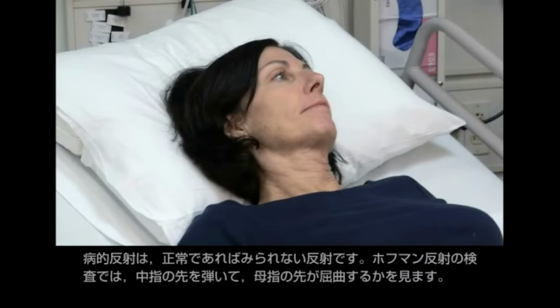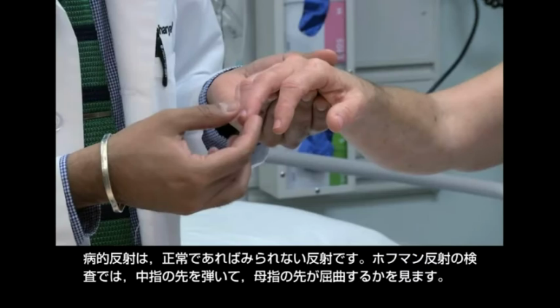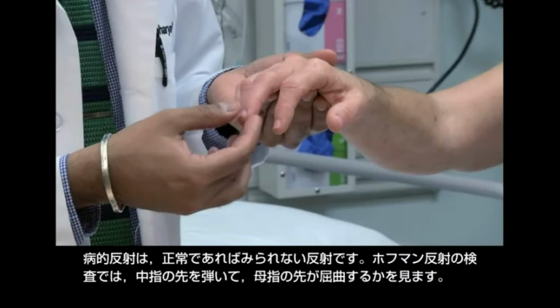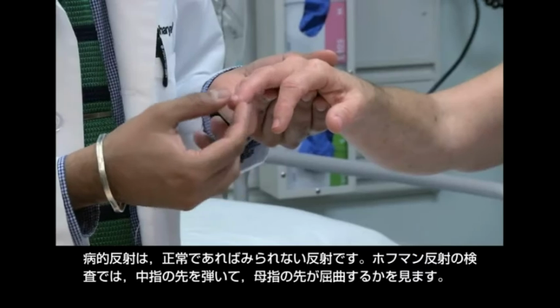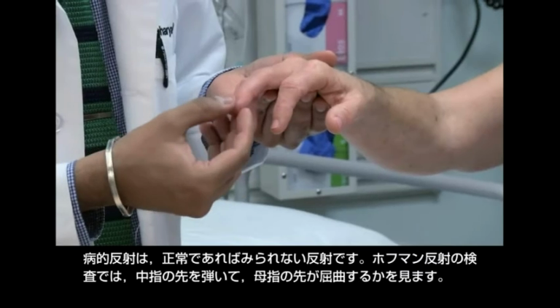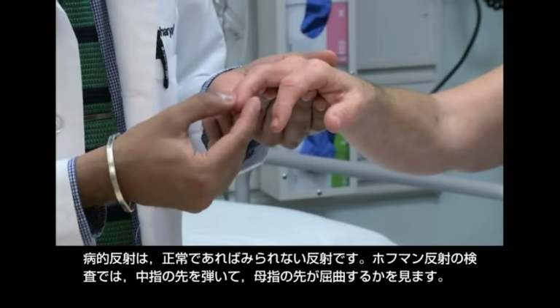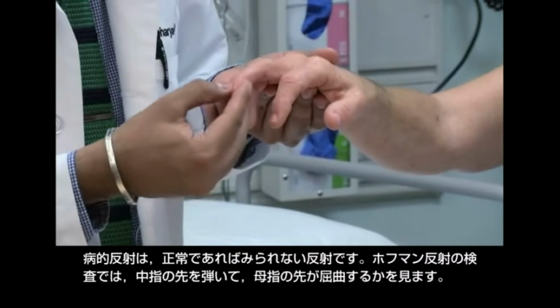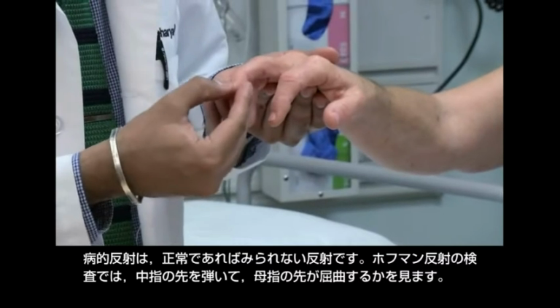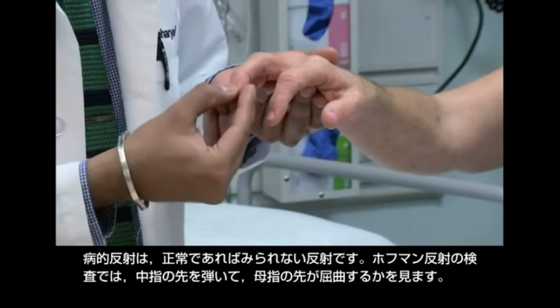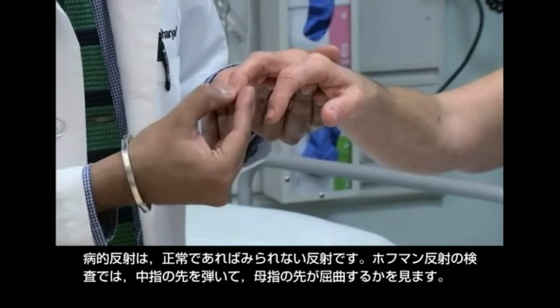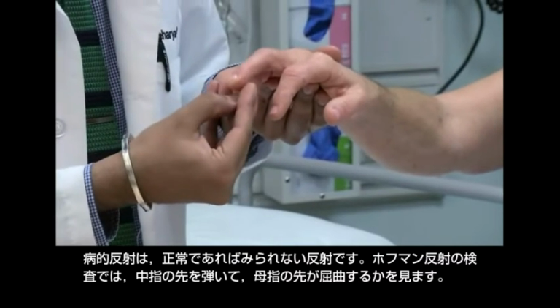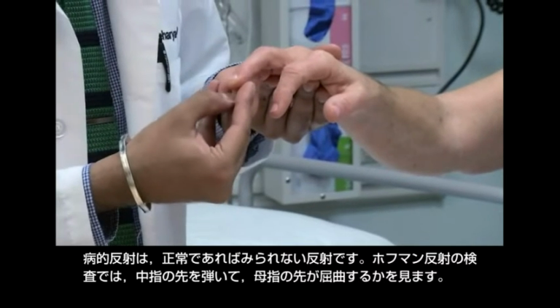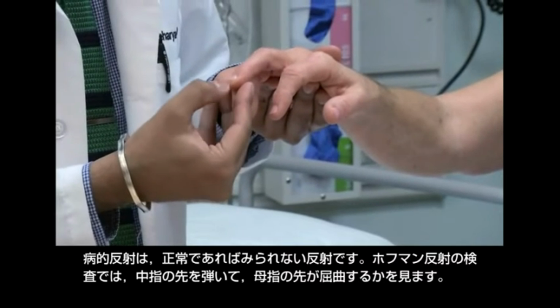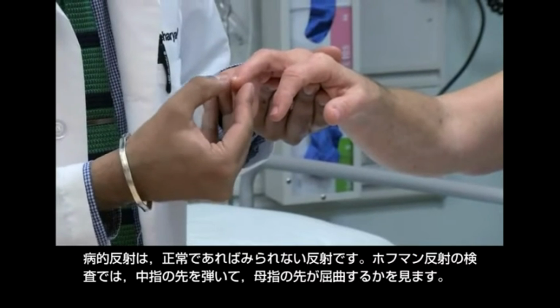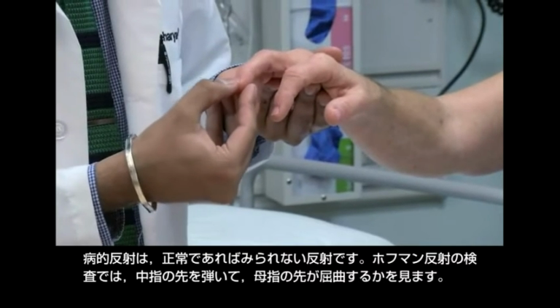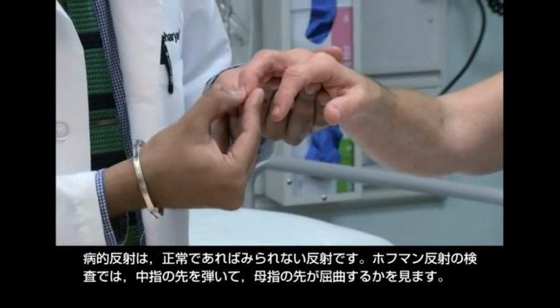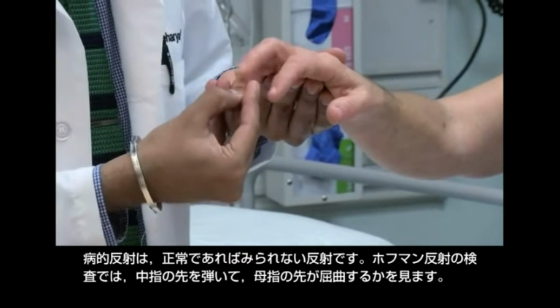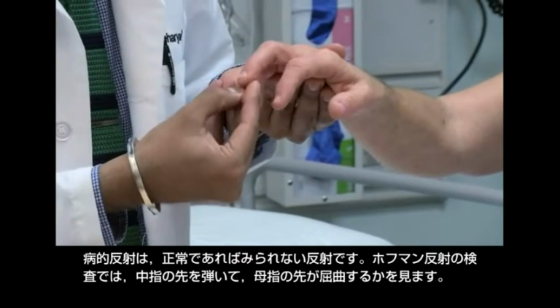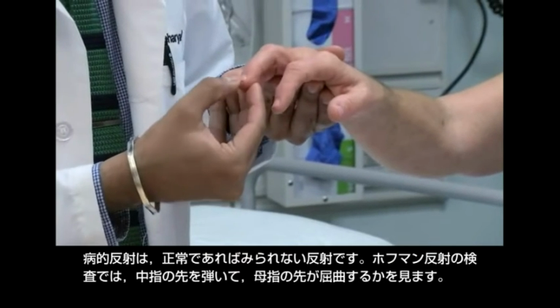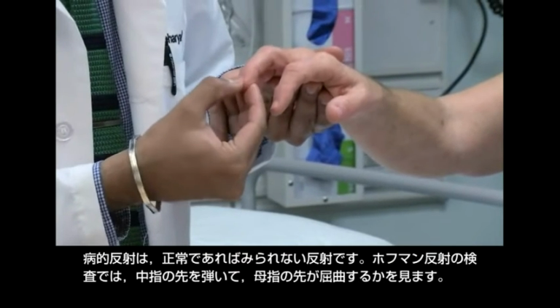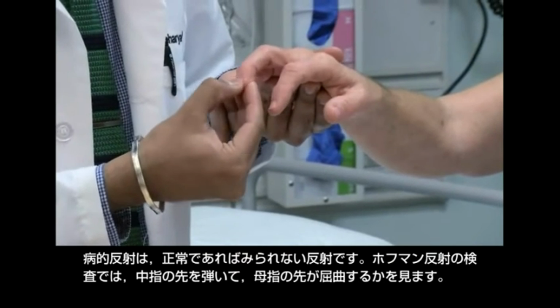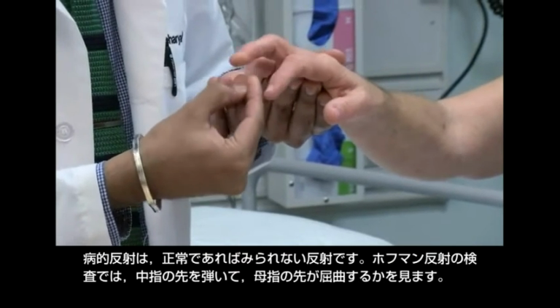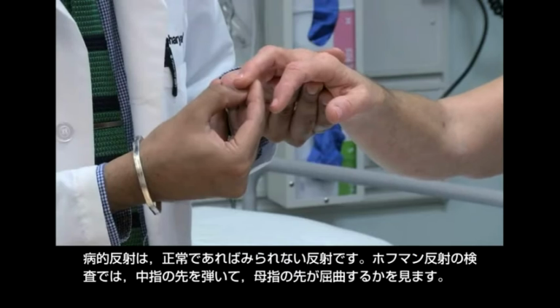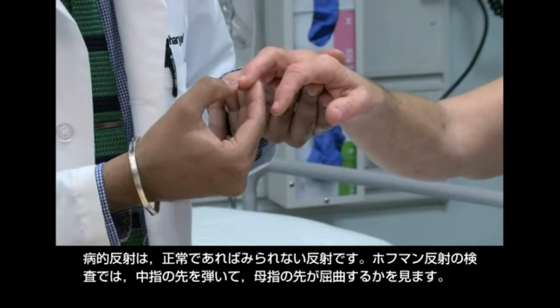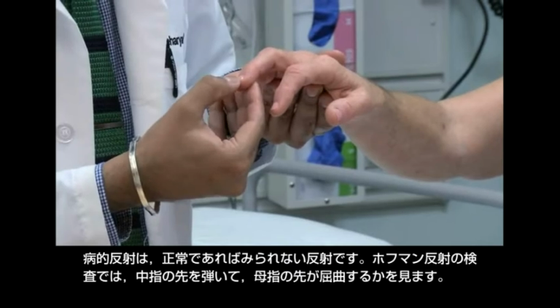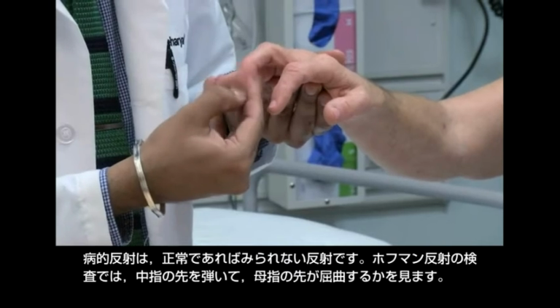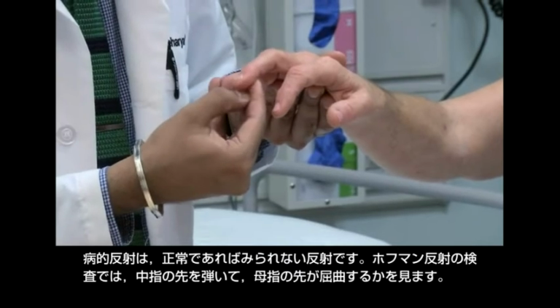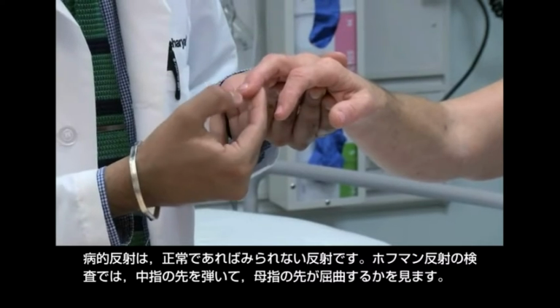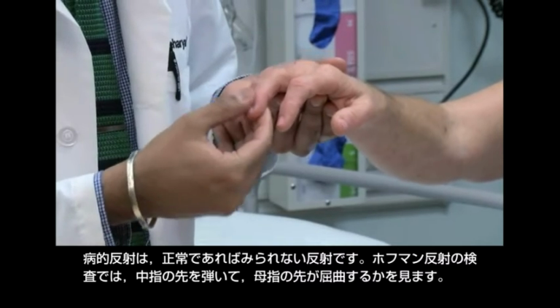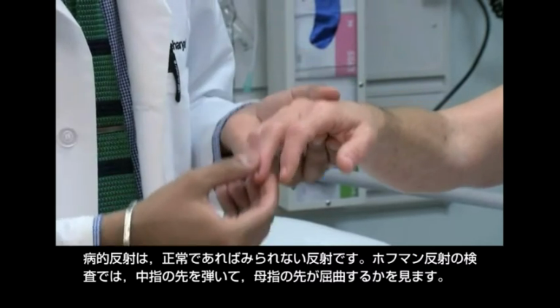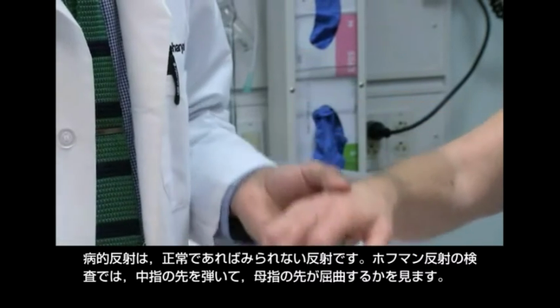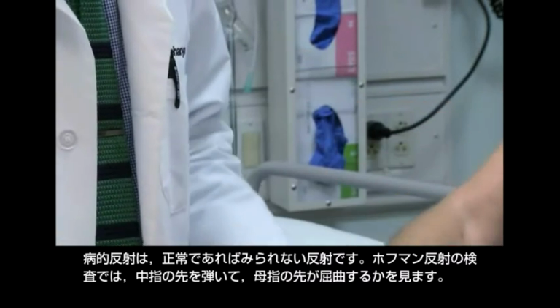Pathologic reflexes are not normally present. Test for the Hoffman reflex by flicking the end of the middle finger and looking for flexion of the thumb tip.